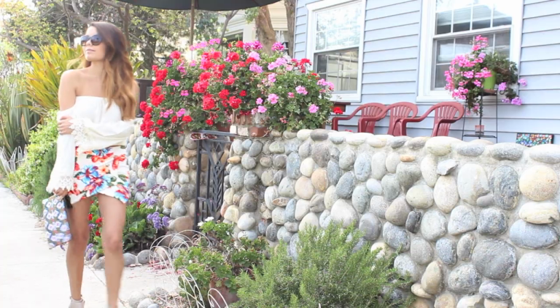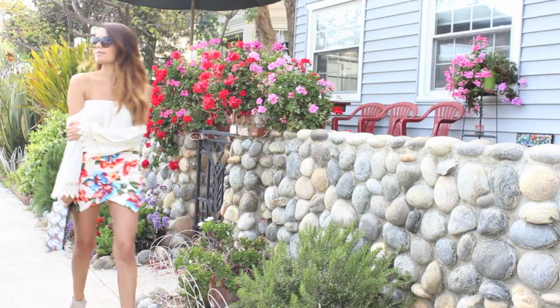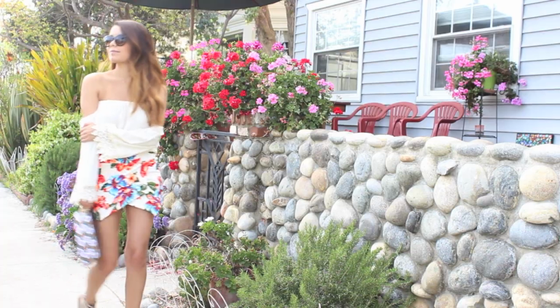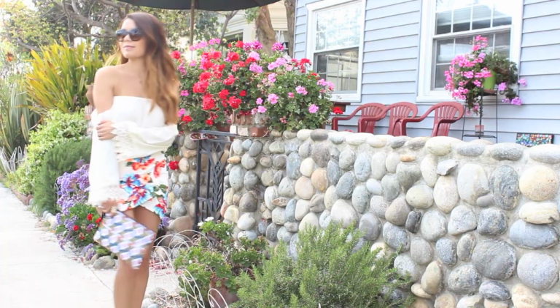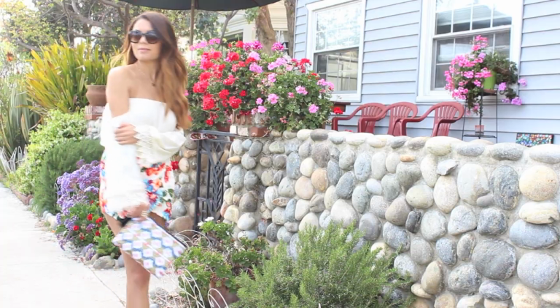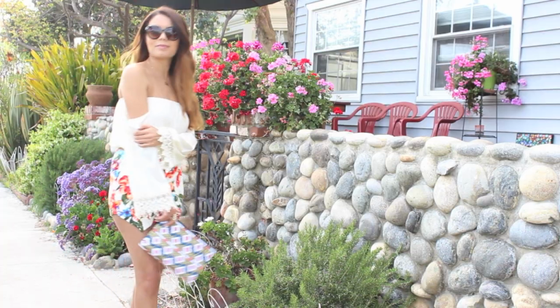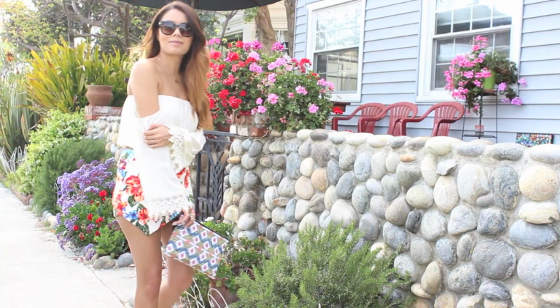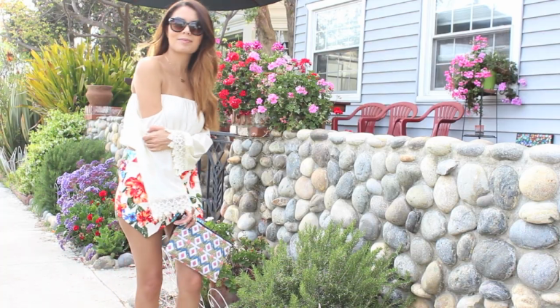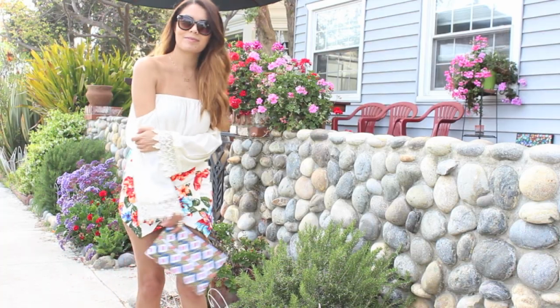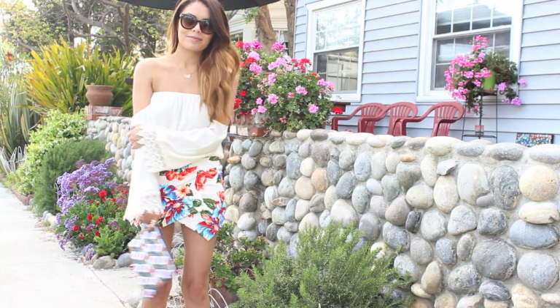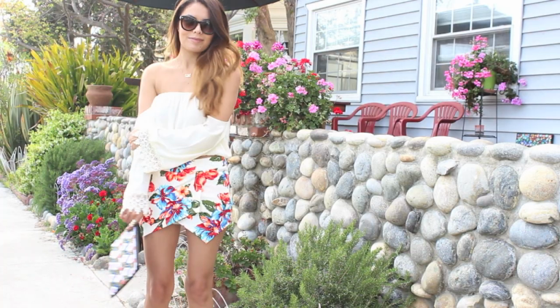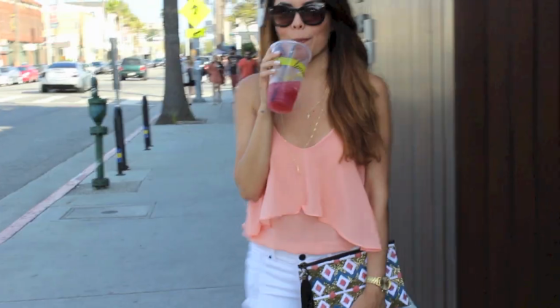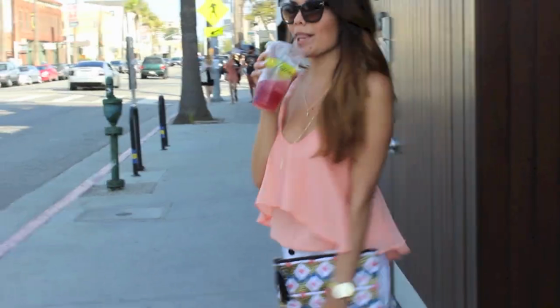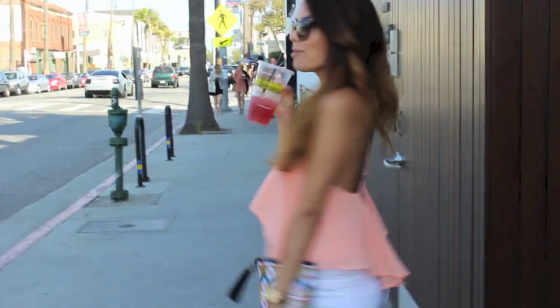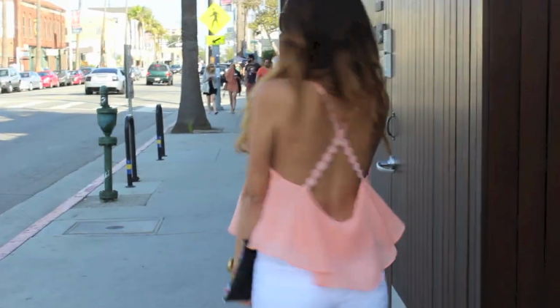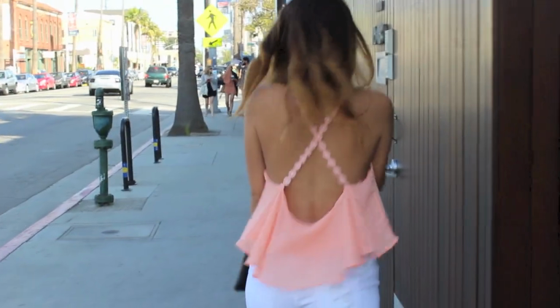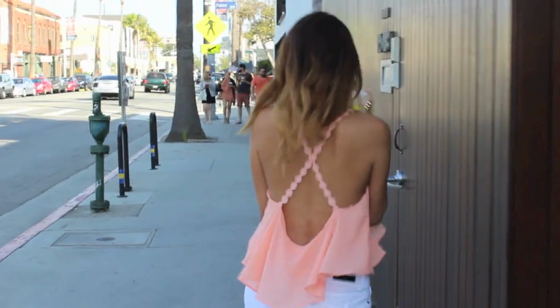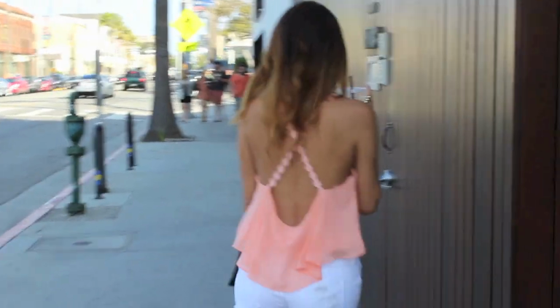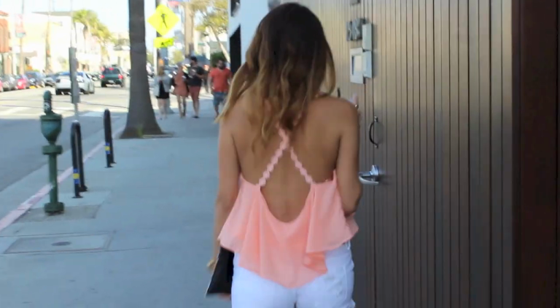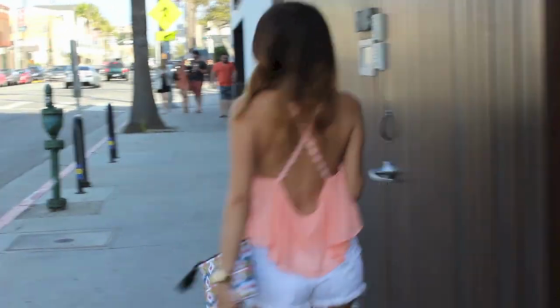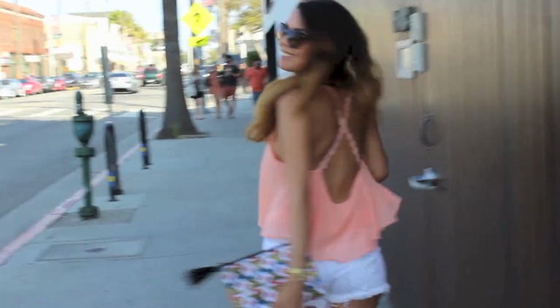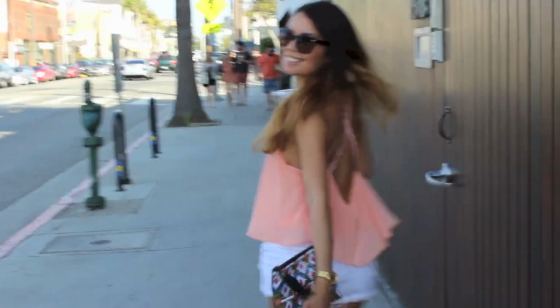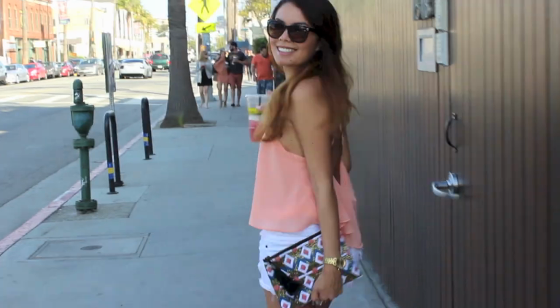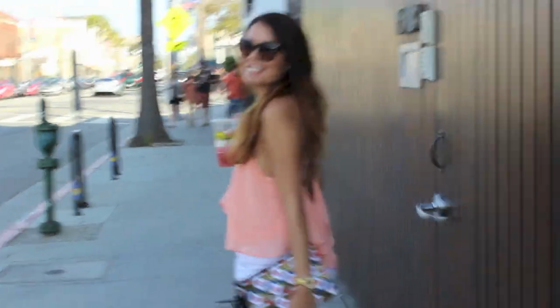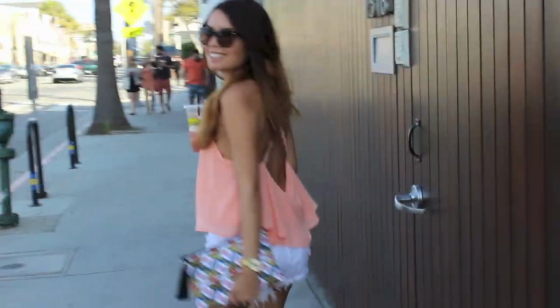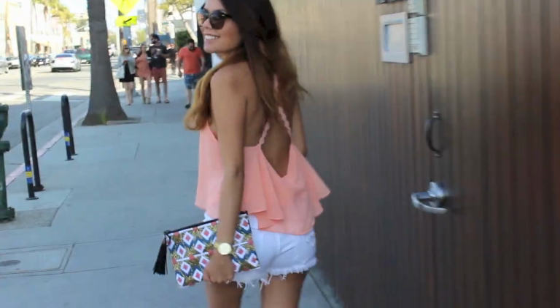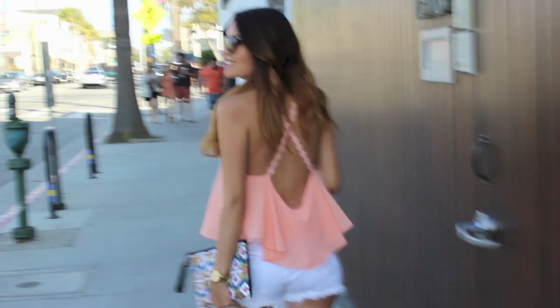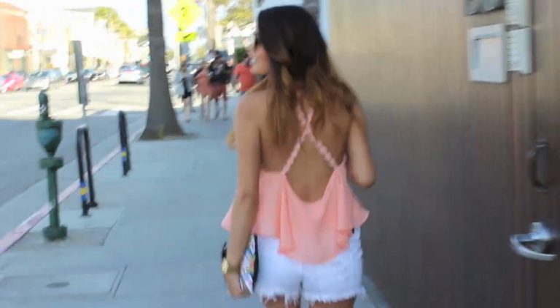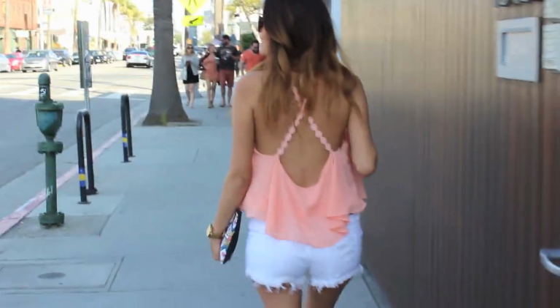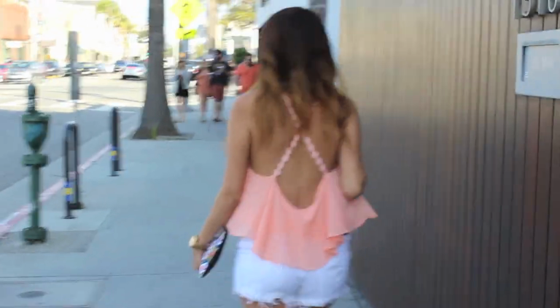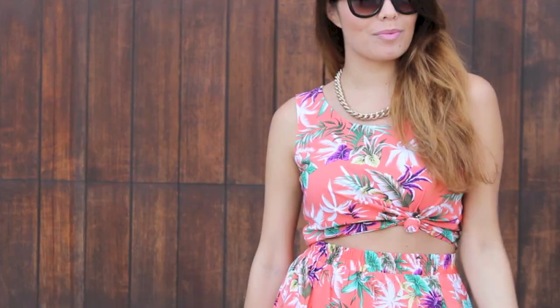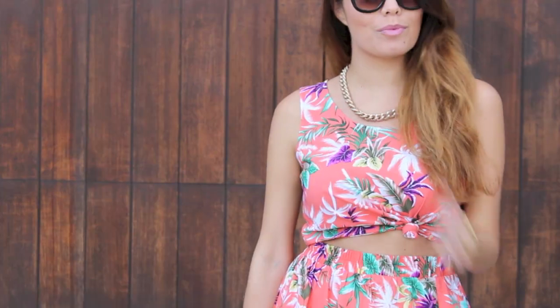In today's video, I'm going to be showing you four looks that you can wear this spring. So let's get started.